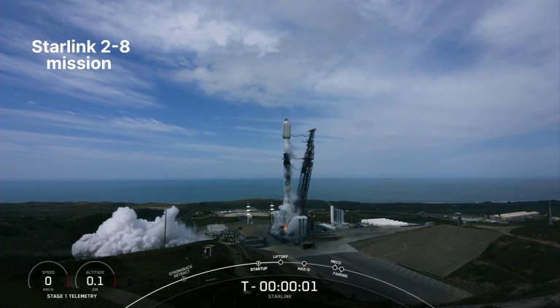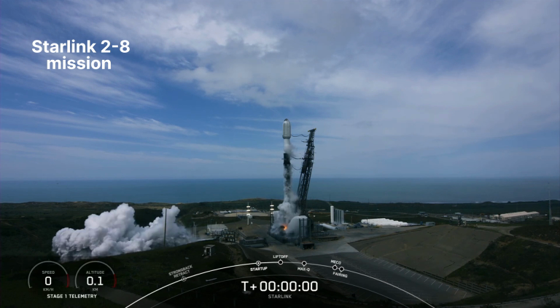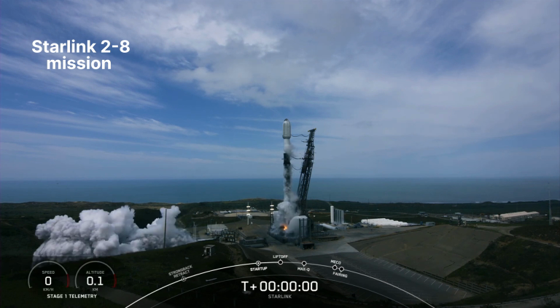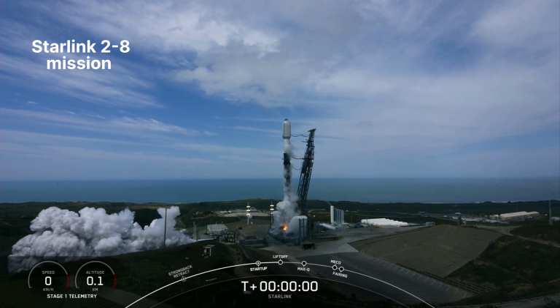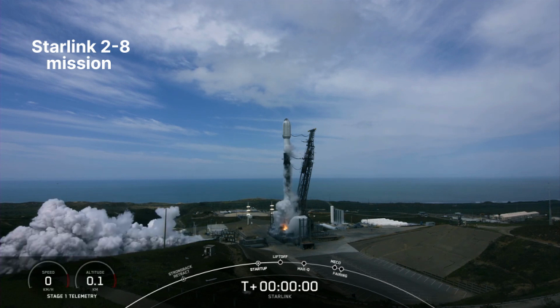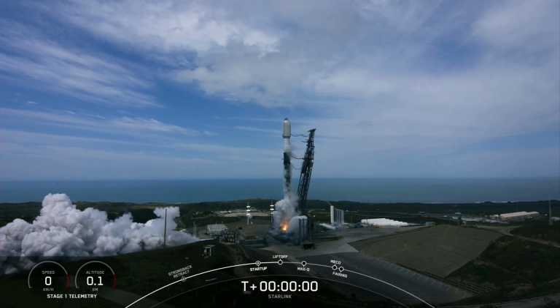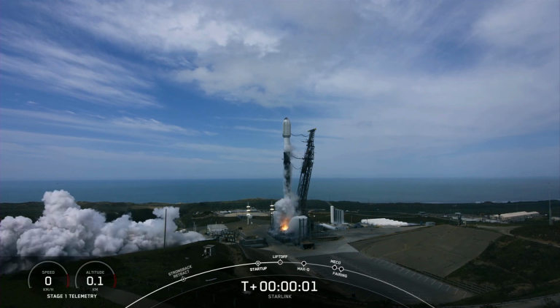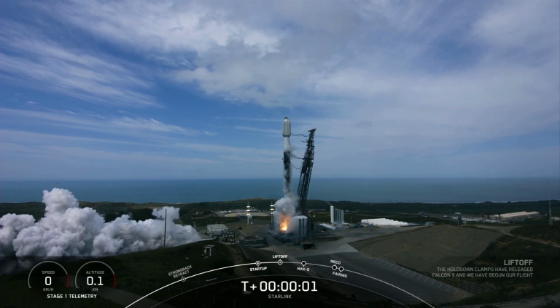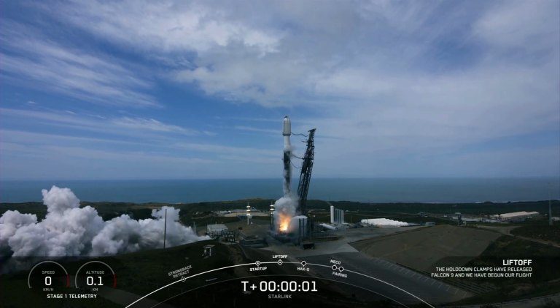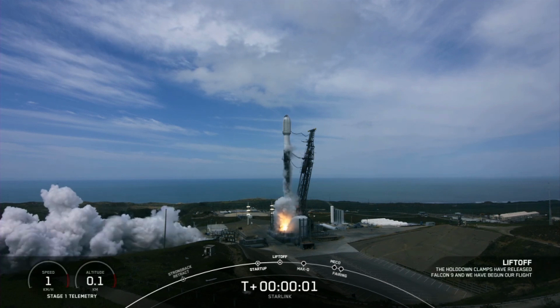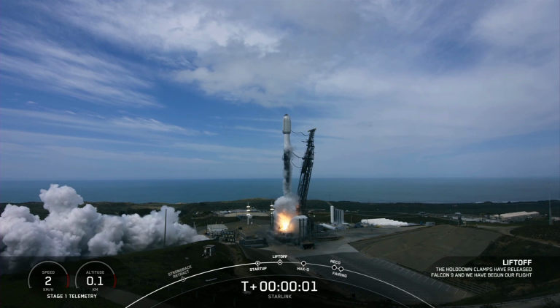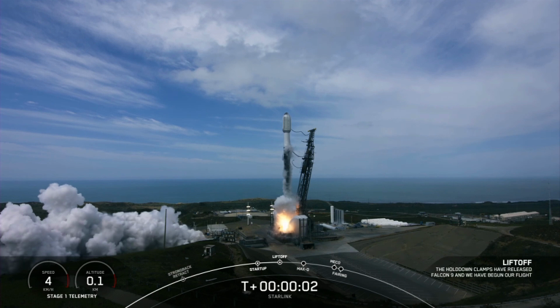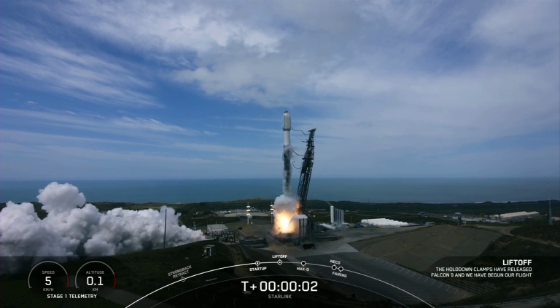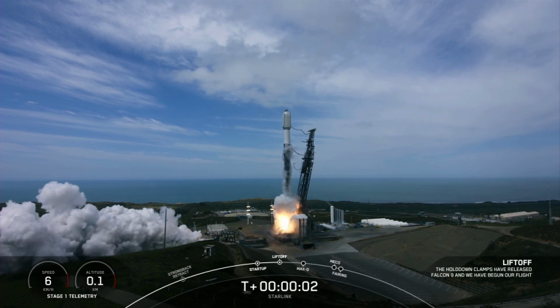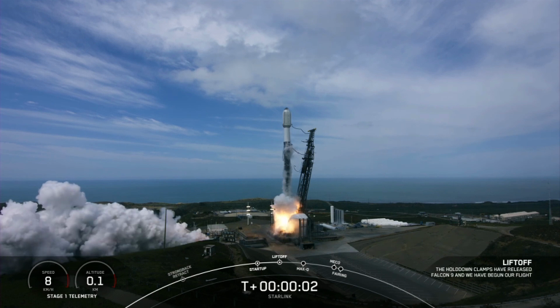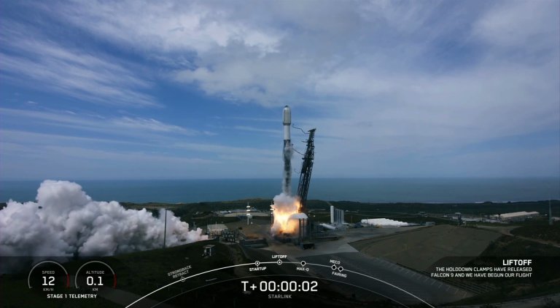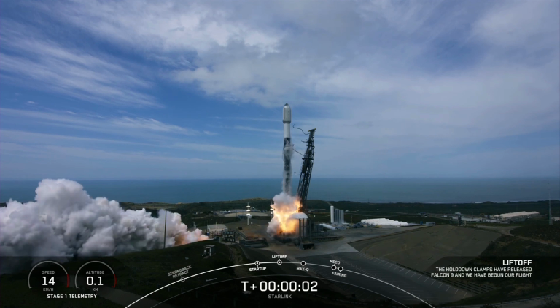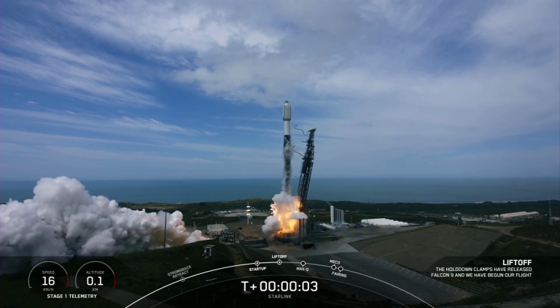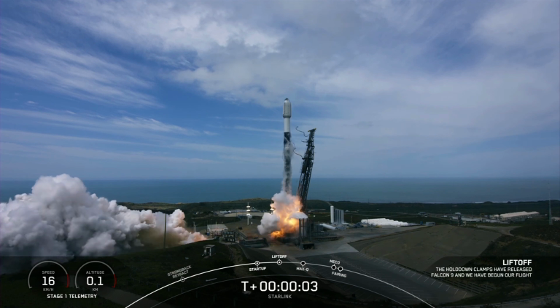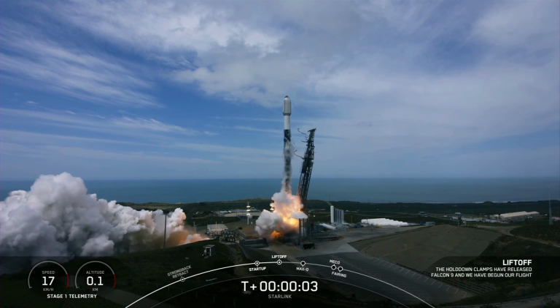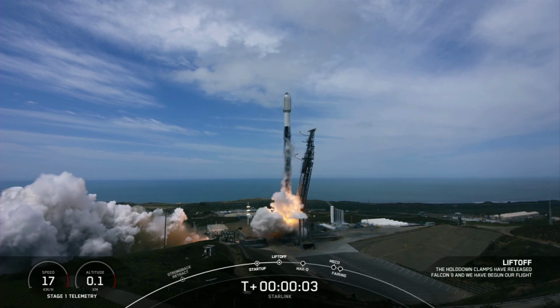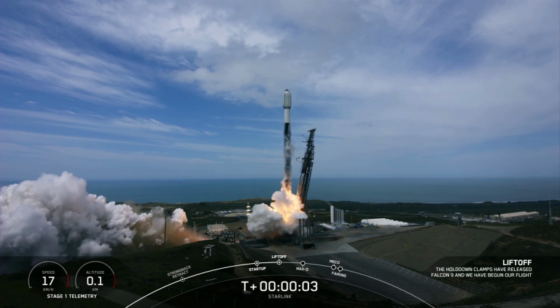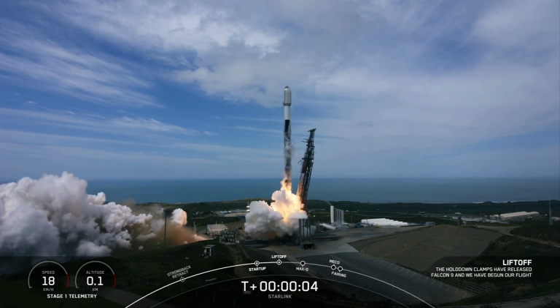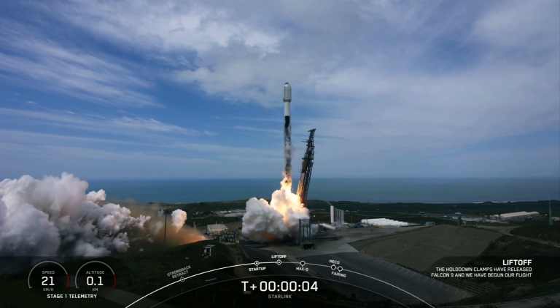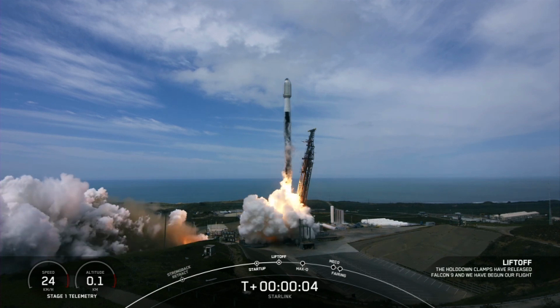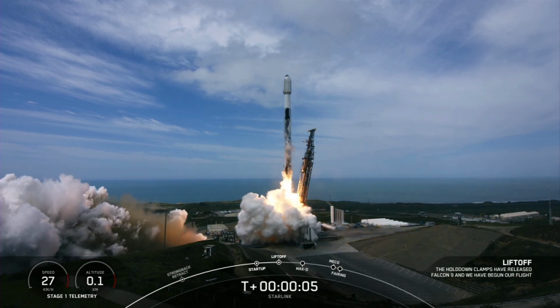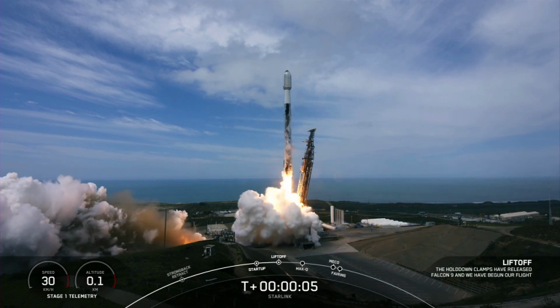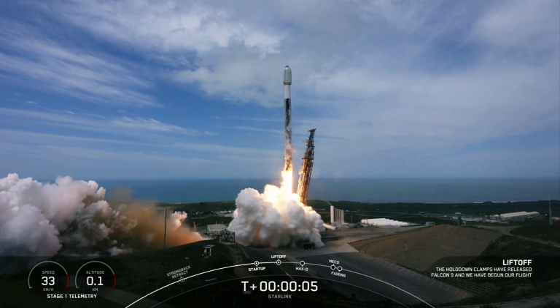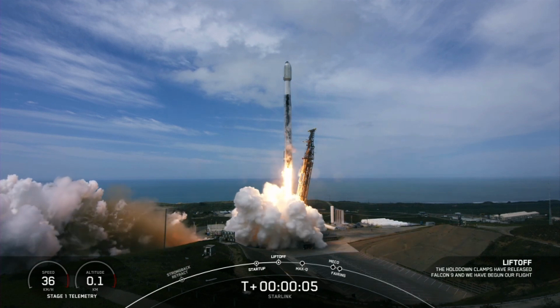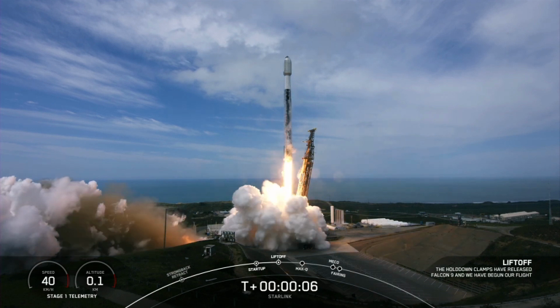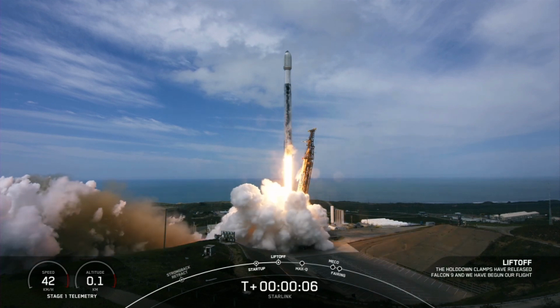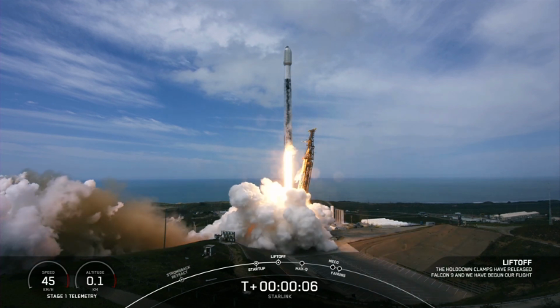Engines full power, and liftoff. Starlink 2-8, go Falcon, go Starlink.